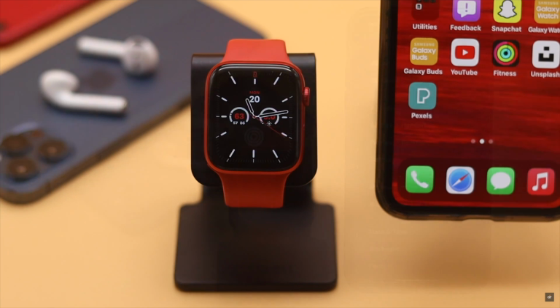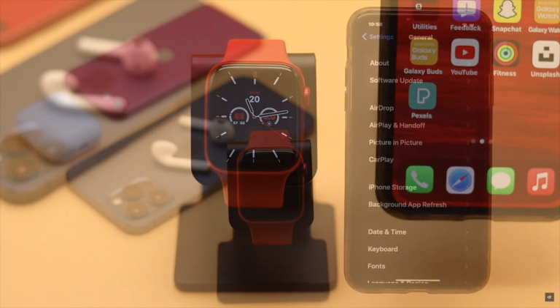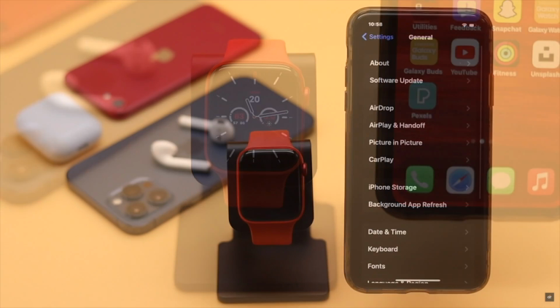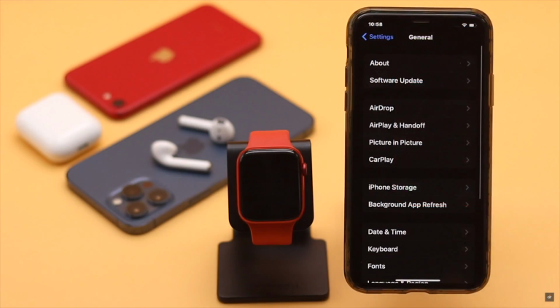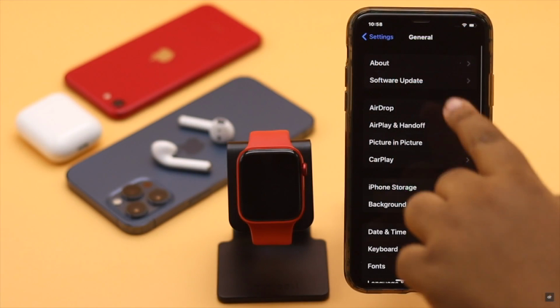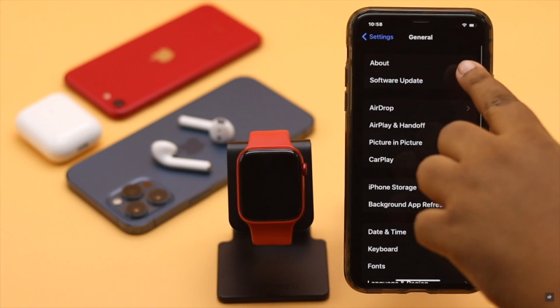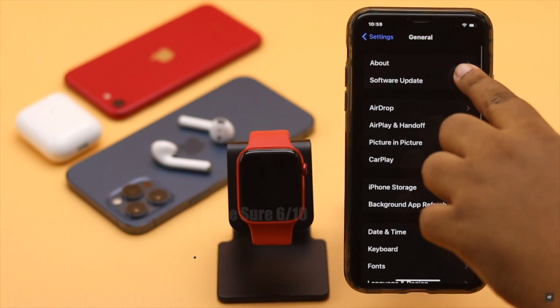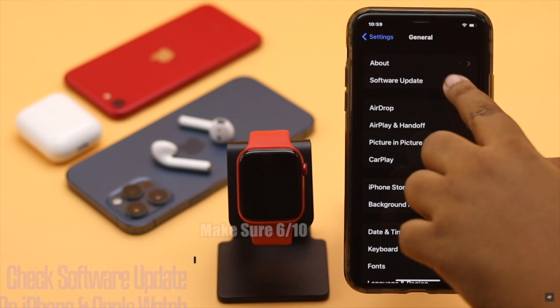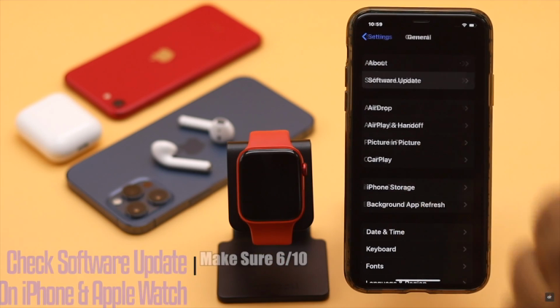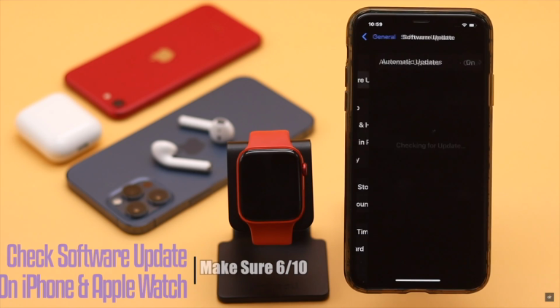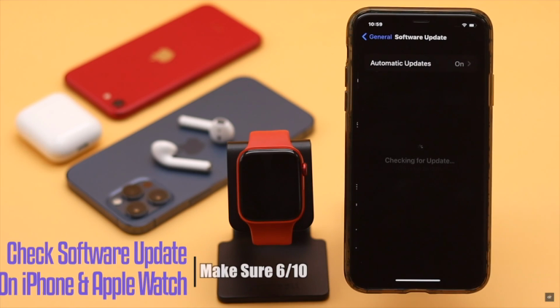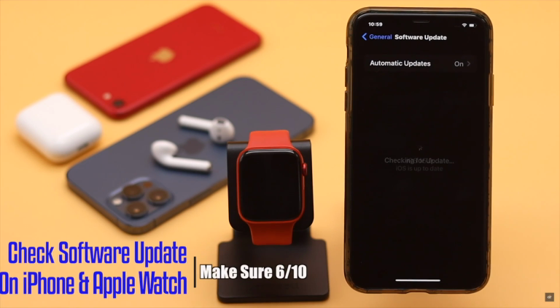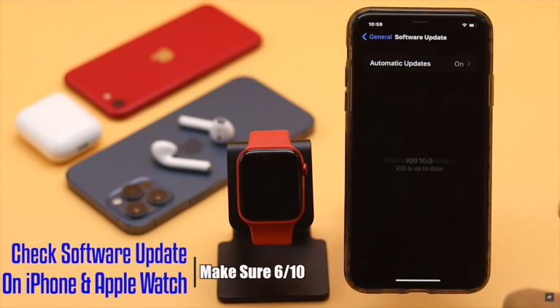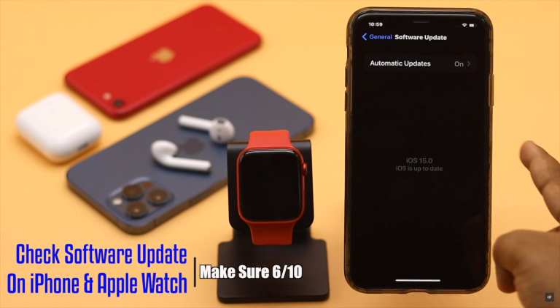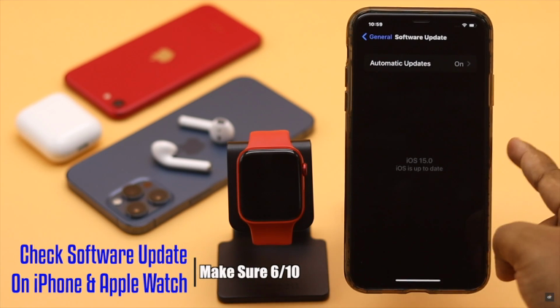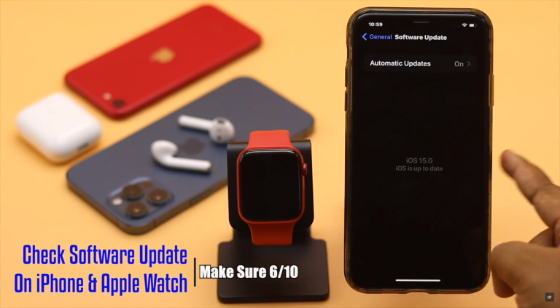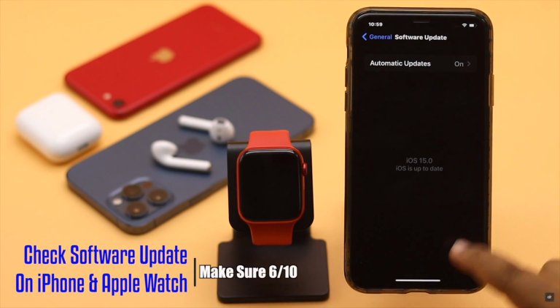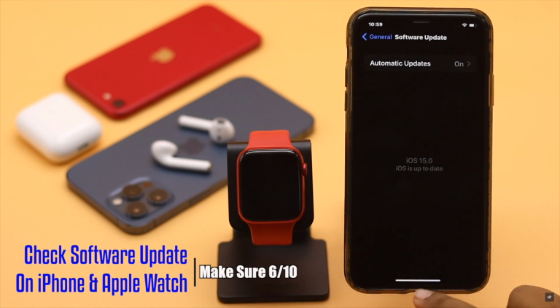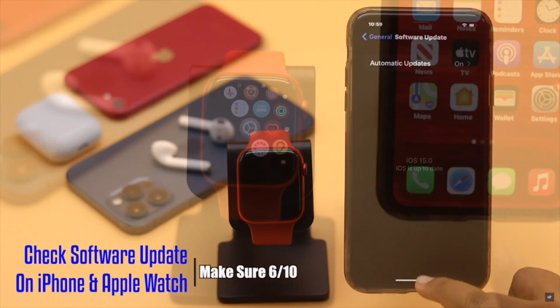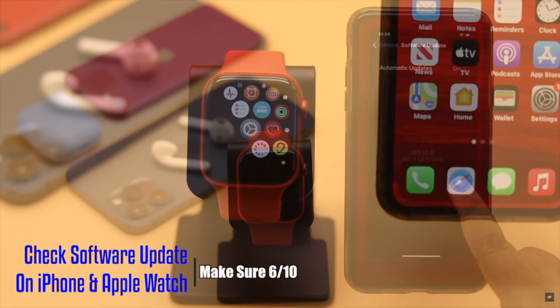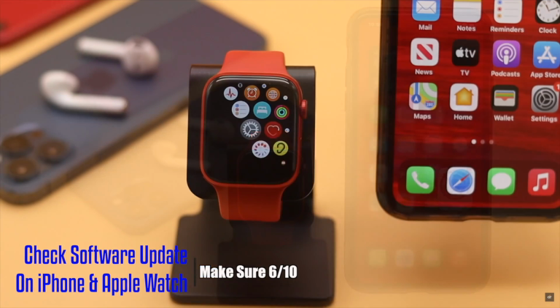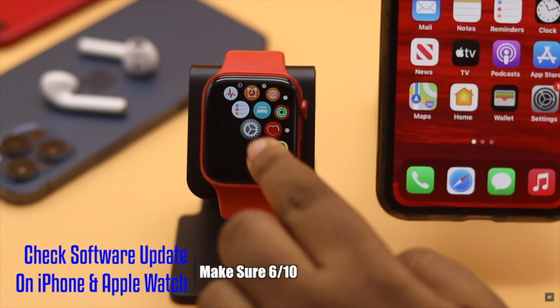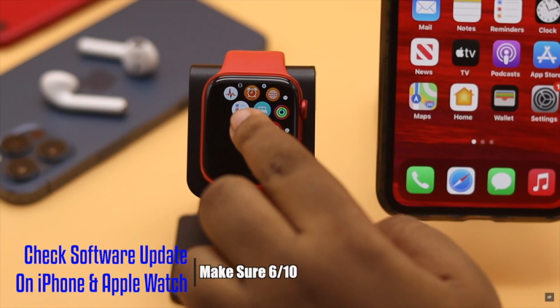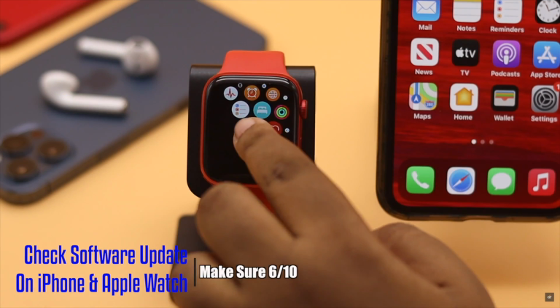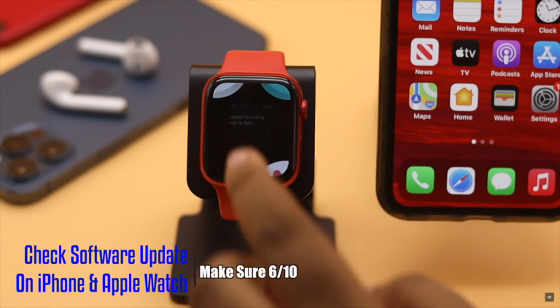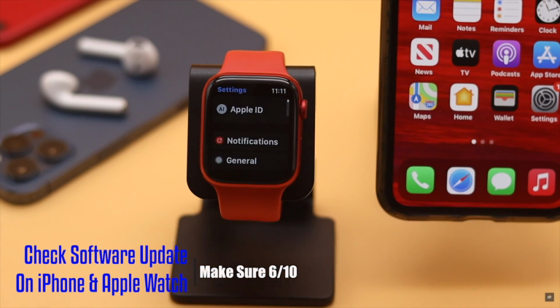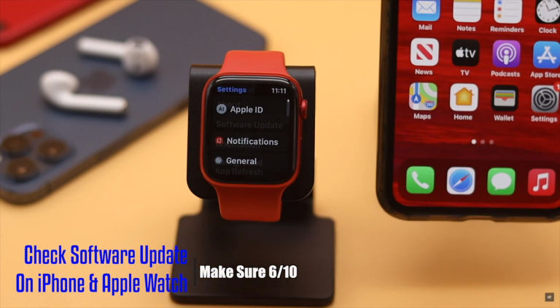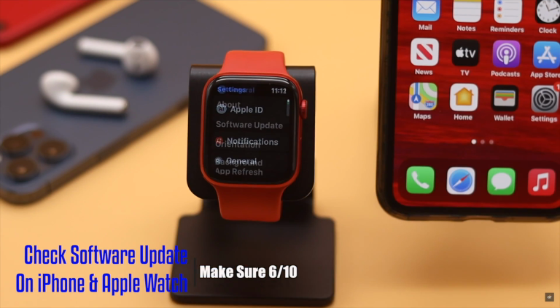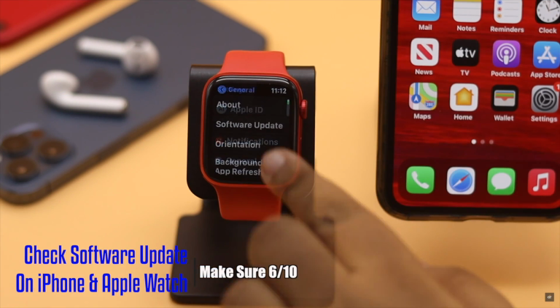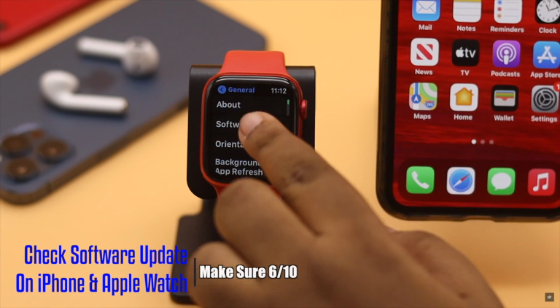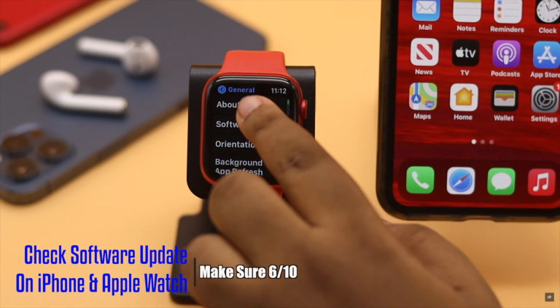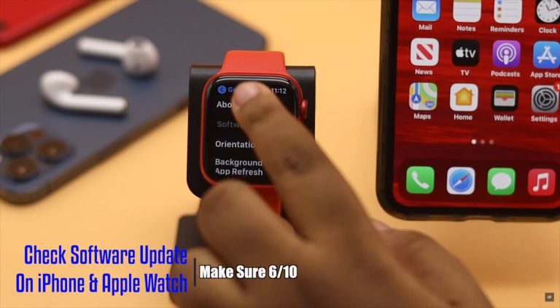You need to make sure both iPhone and Apple Watch are up to date. It should fix the issue.